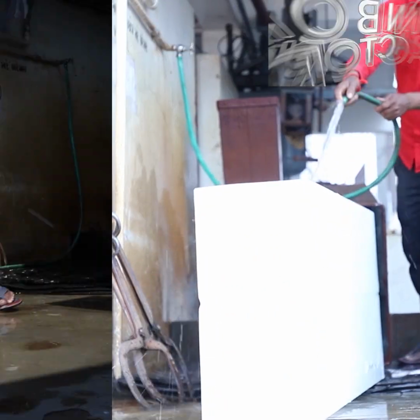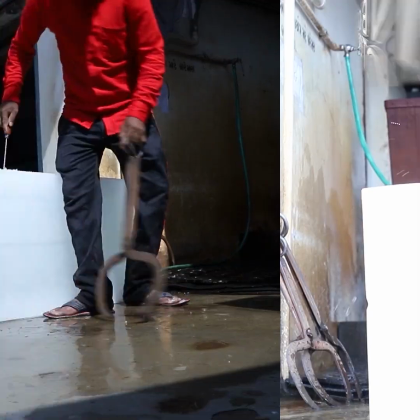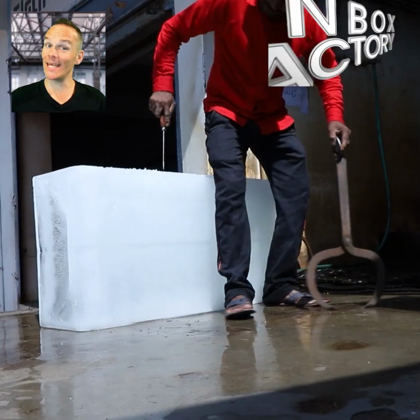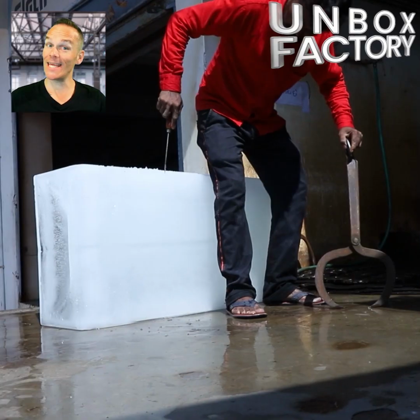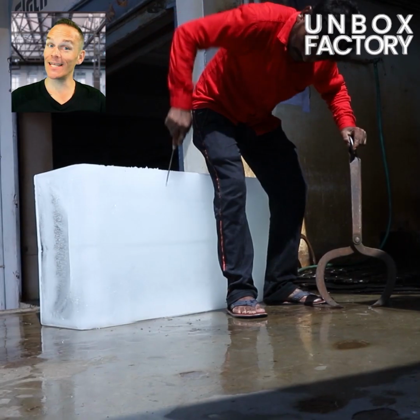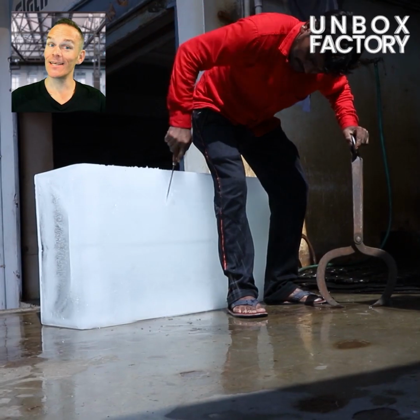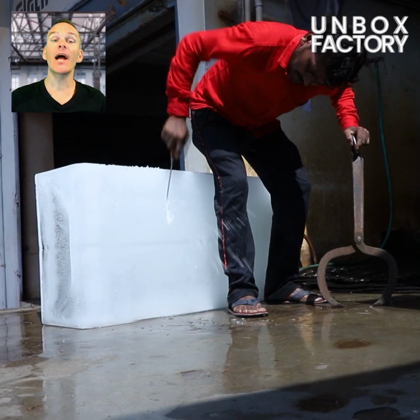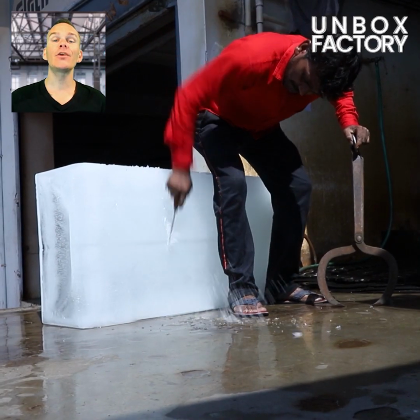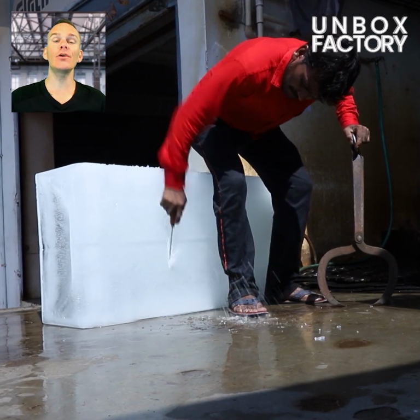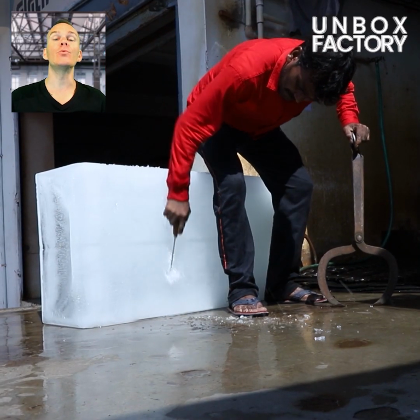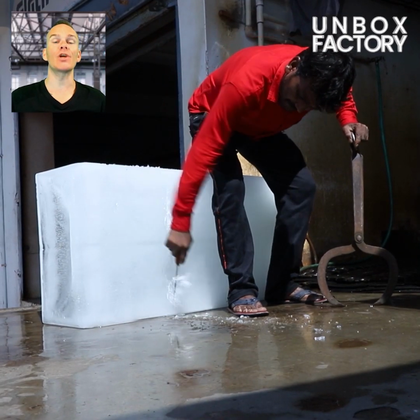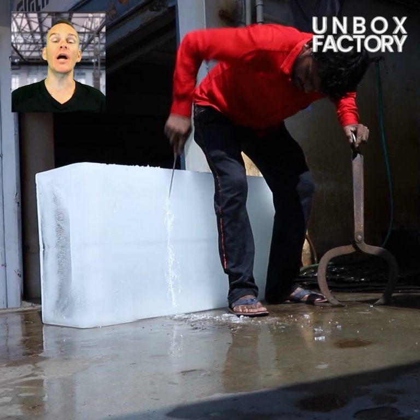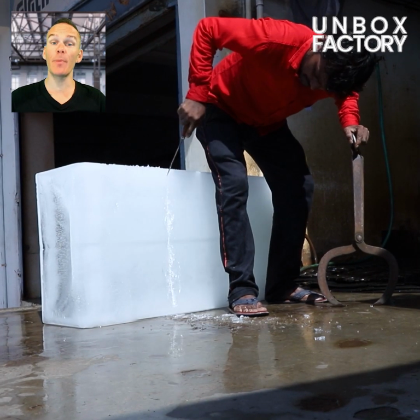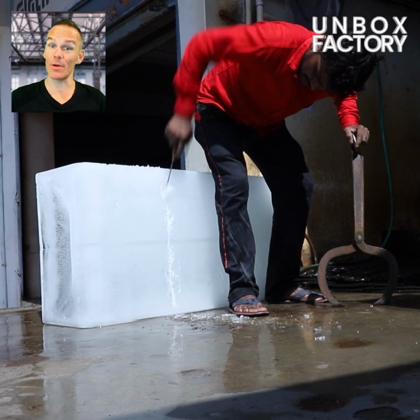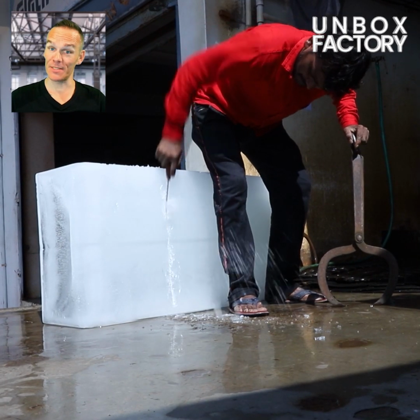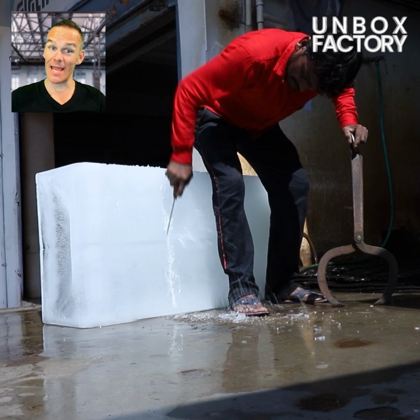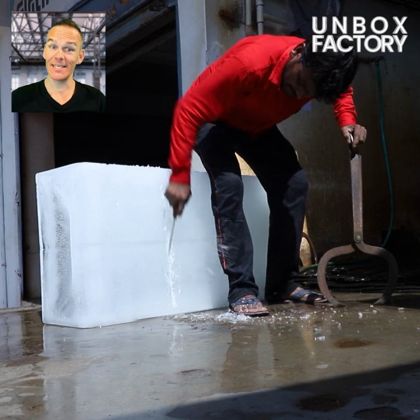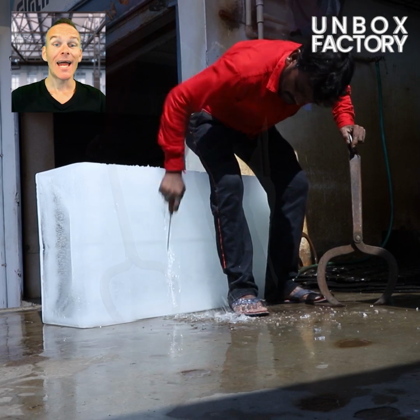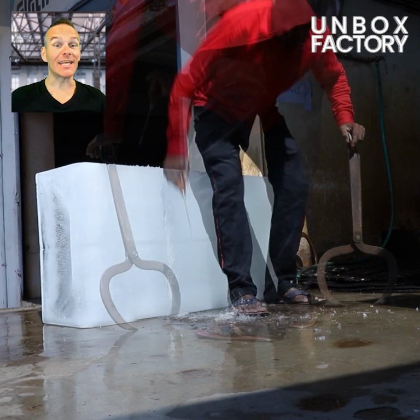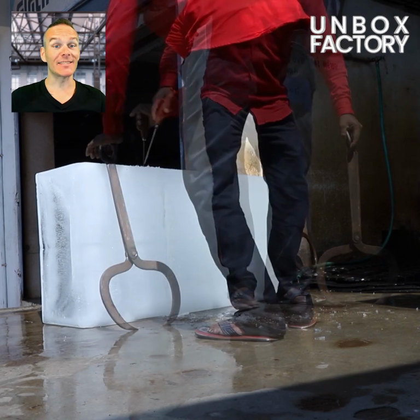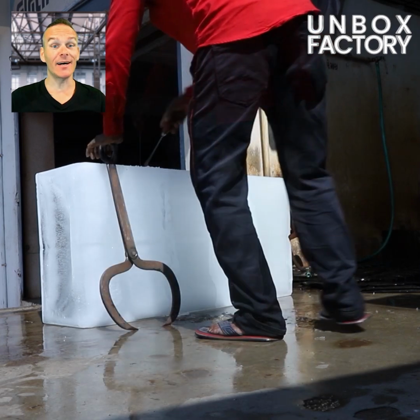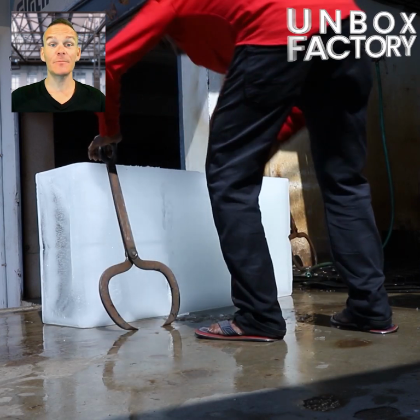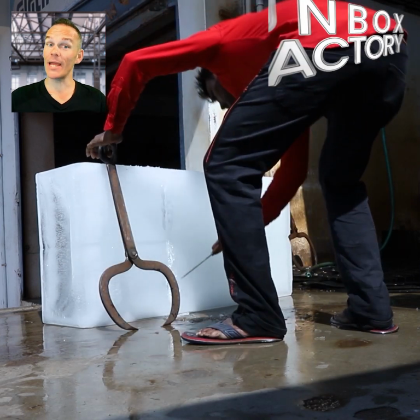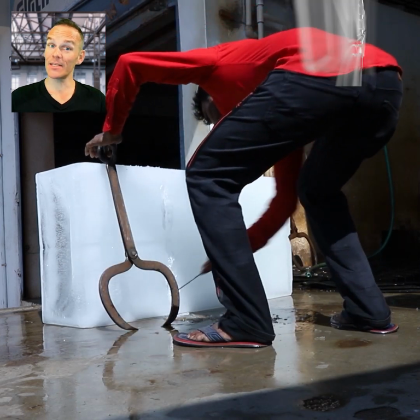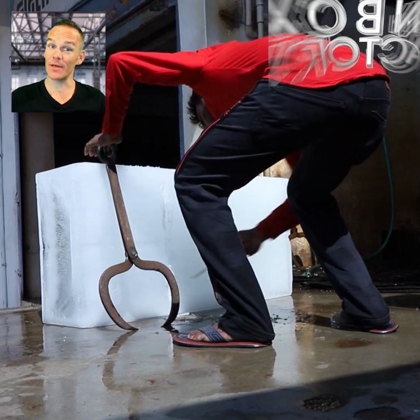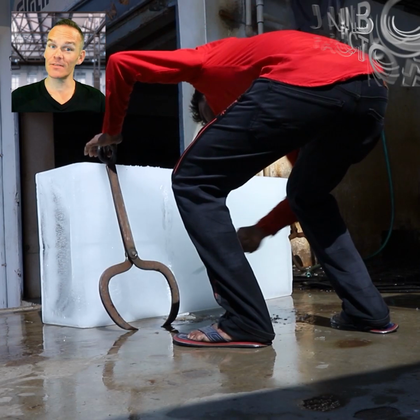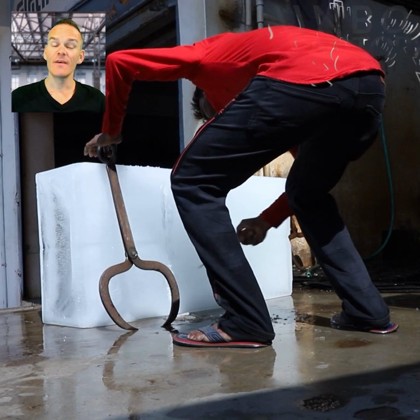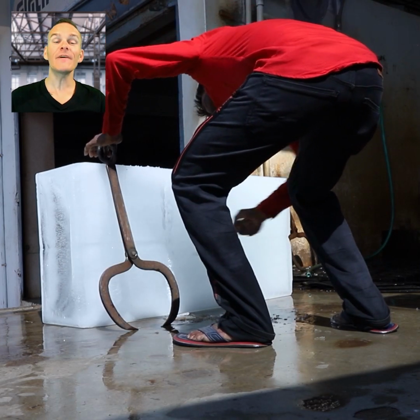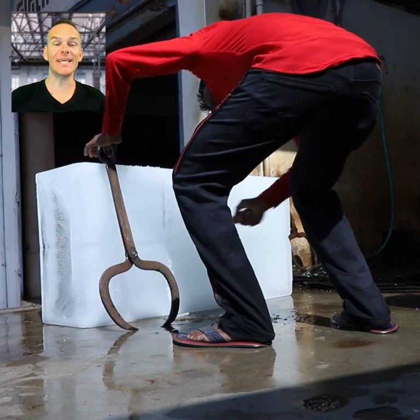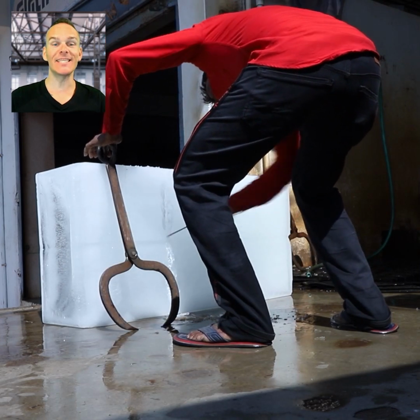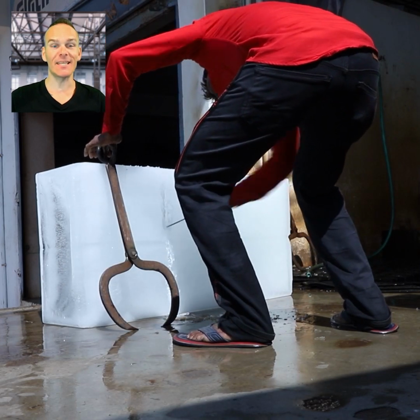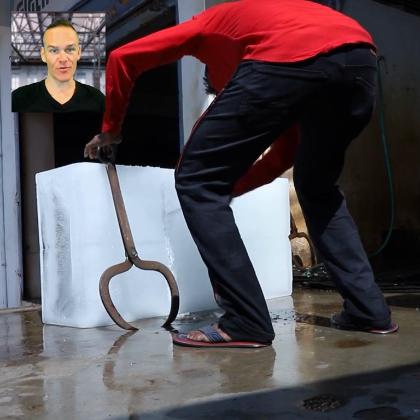In the end, a huge ice block is made and it is cut by experts for easy delivery.